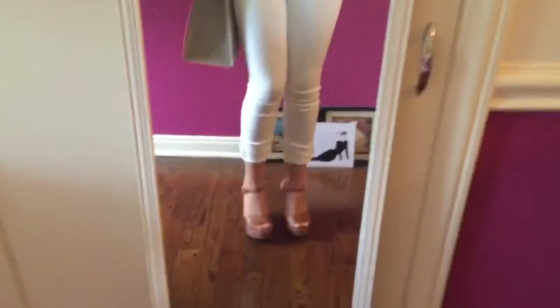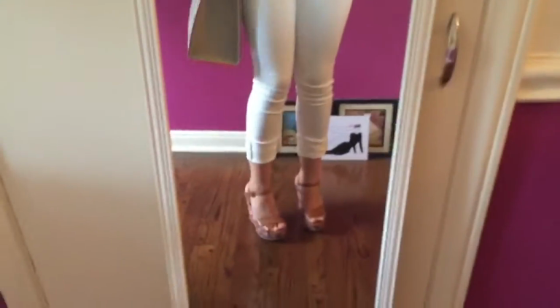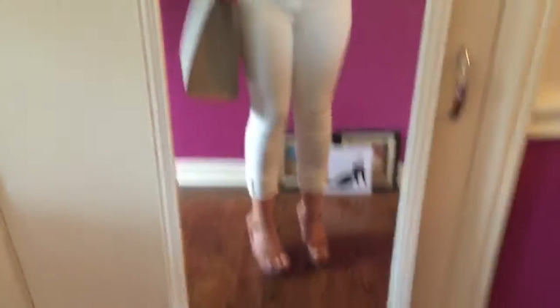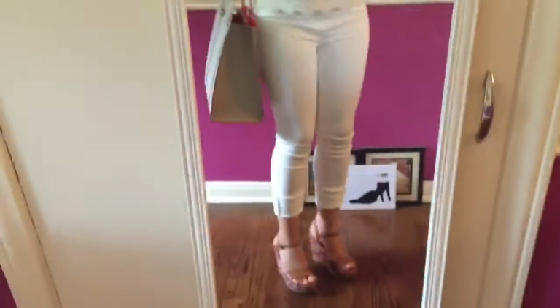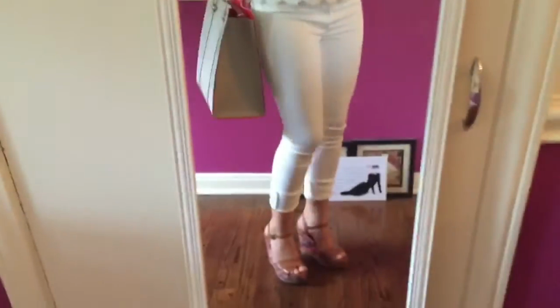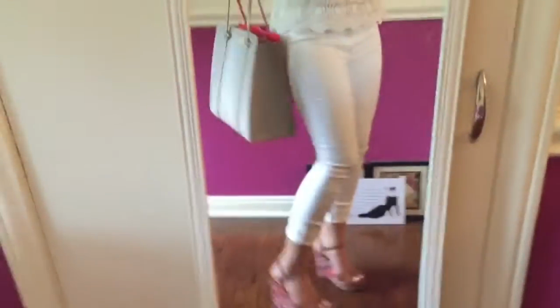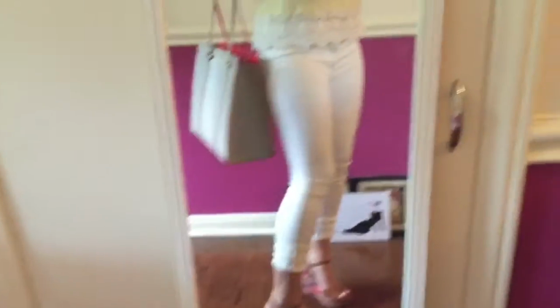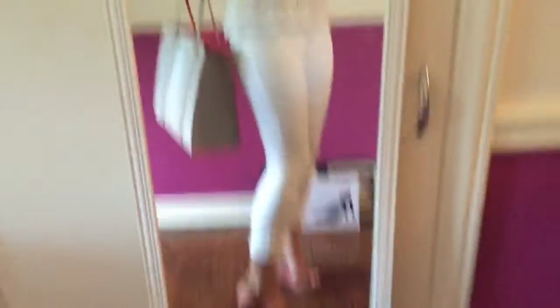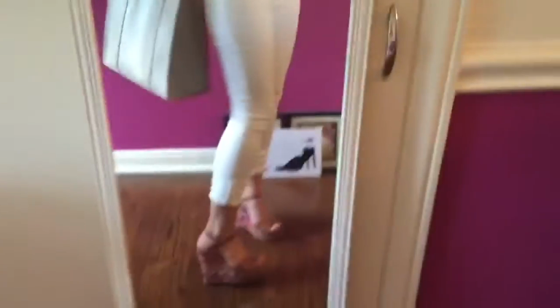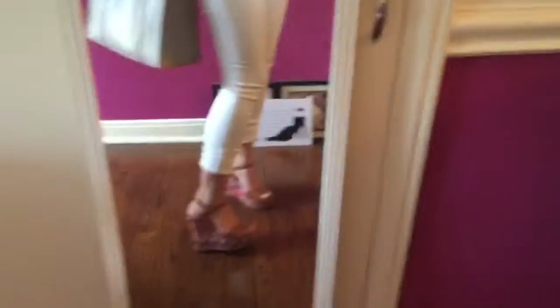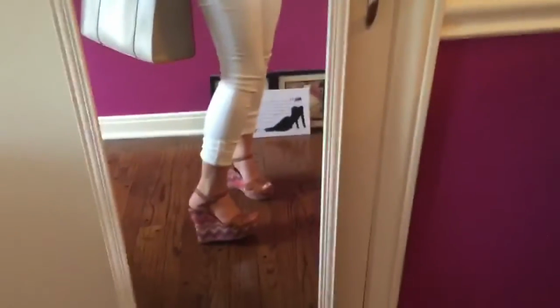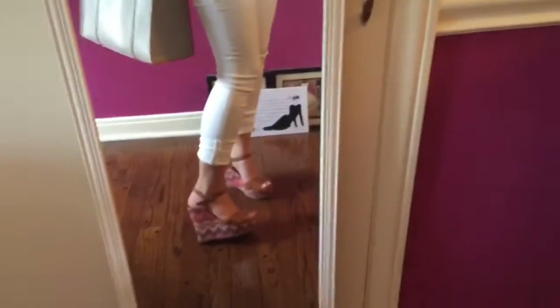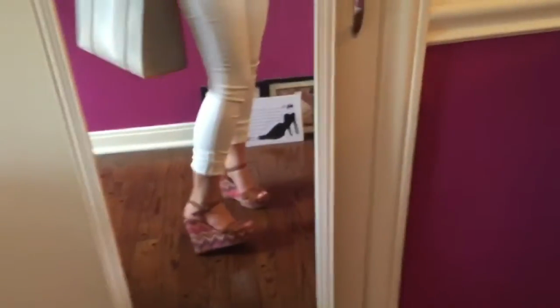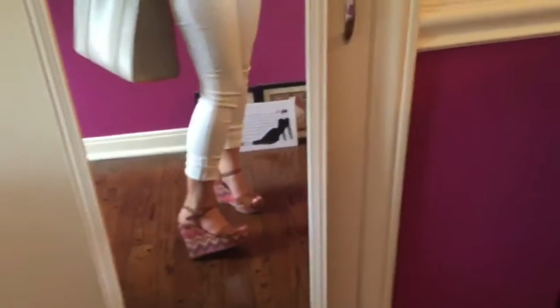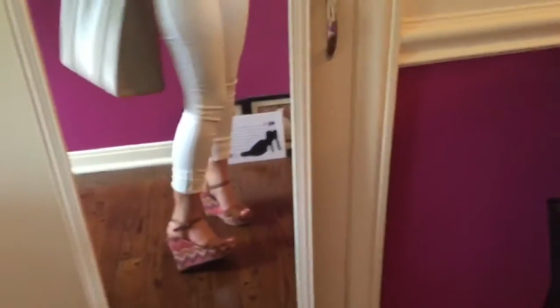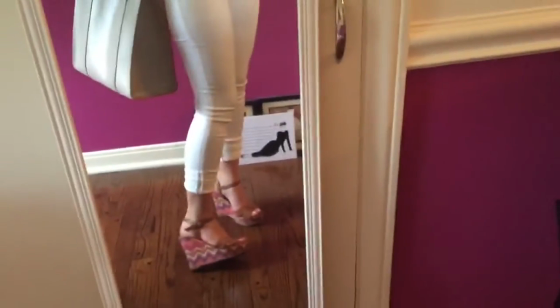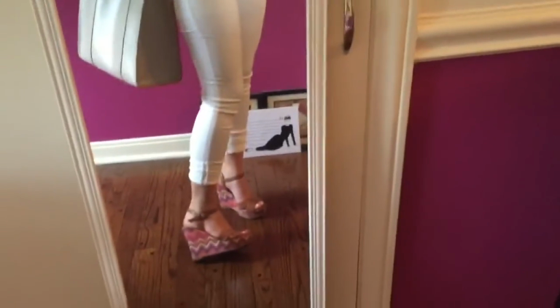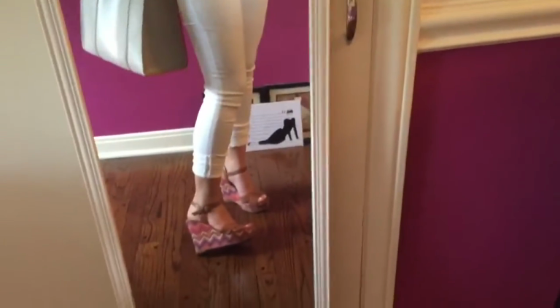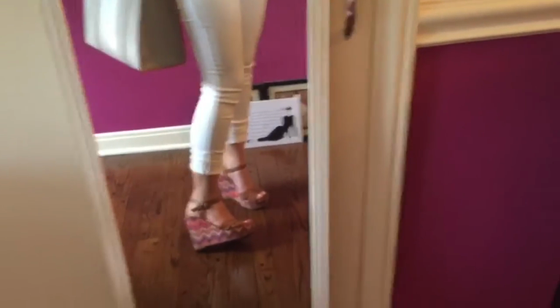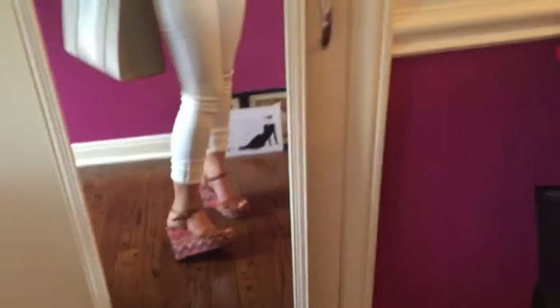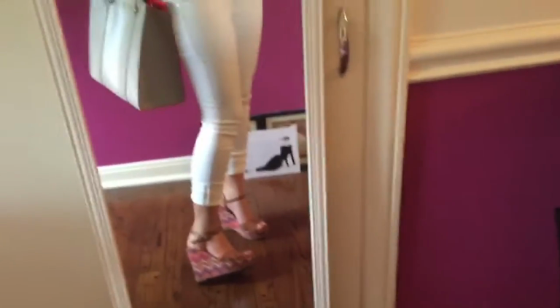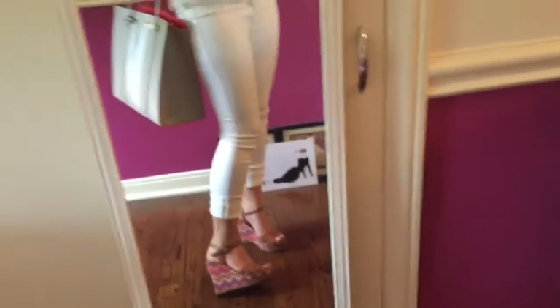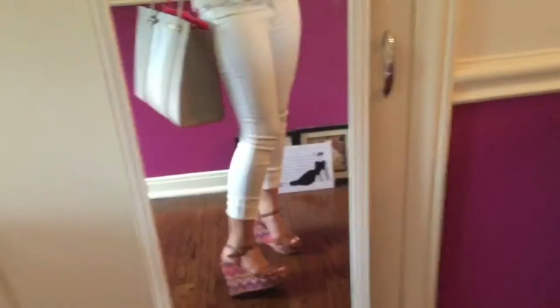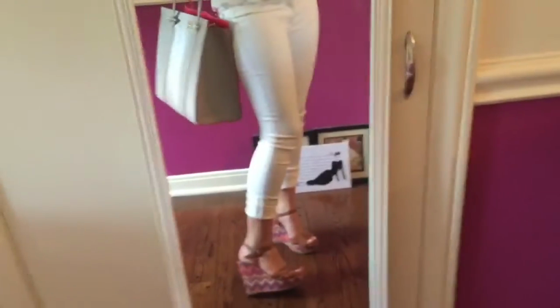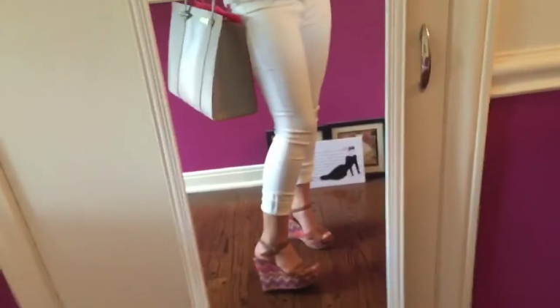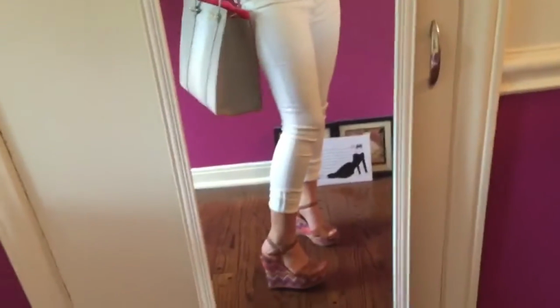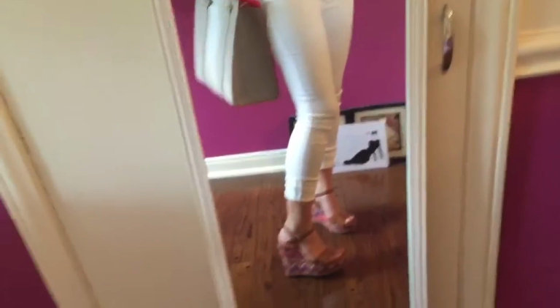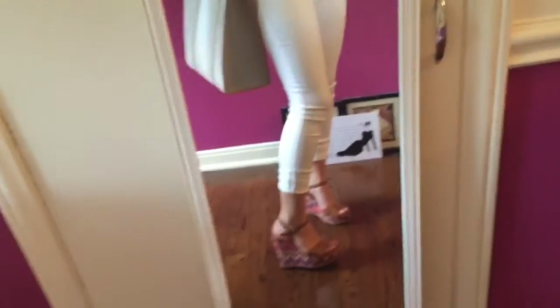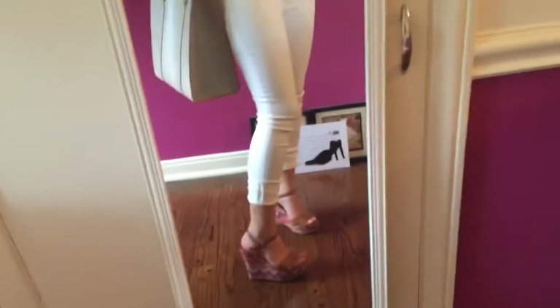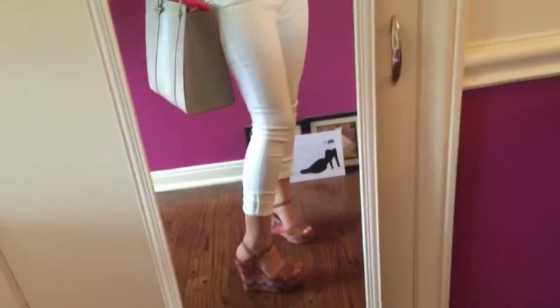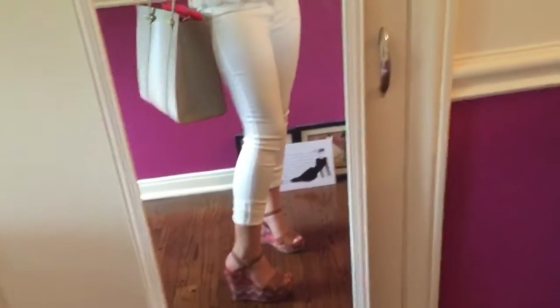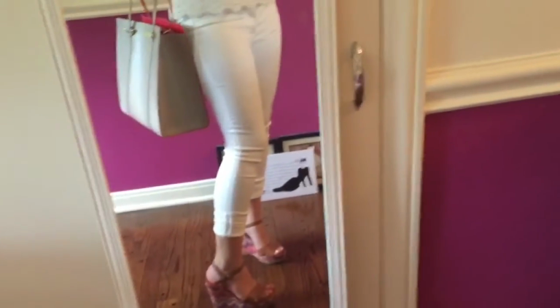My shoes are from Hayless, believe it or not. I like these because they're really colorful and they have this yellow in them so it matches my top.